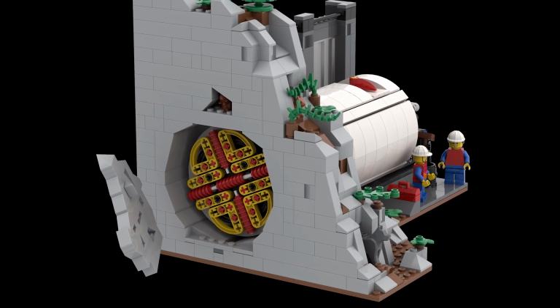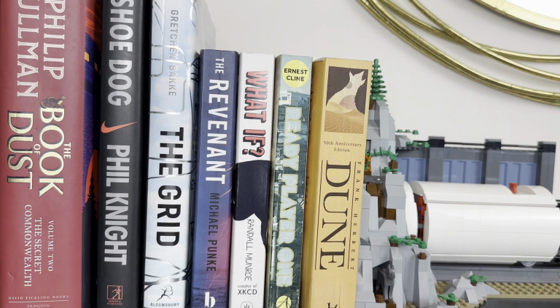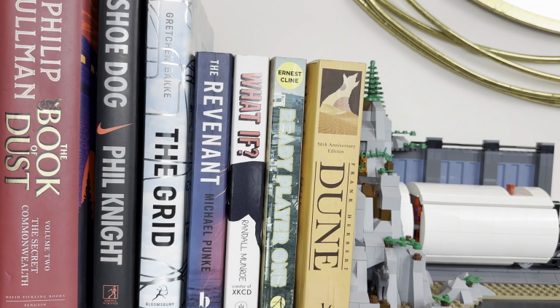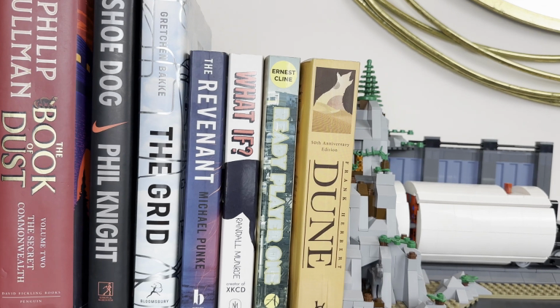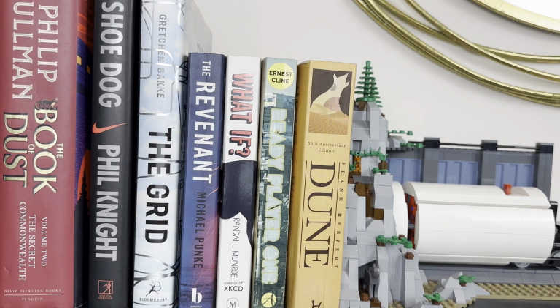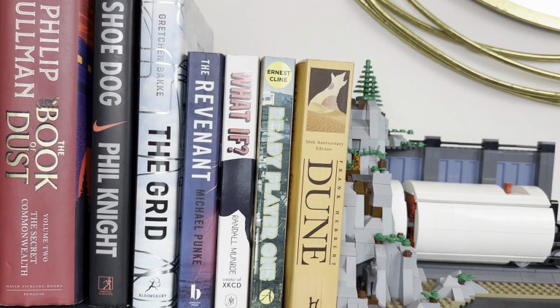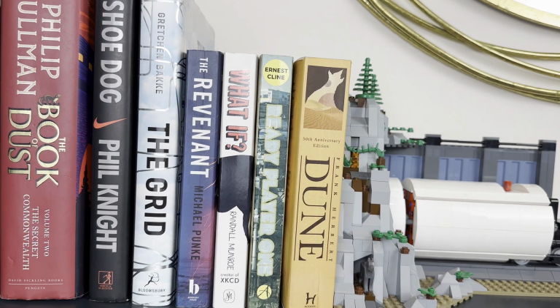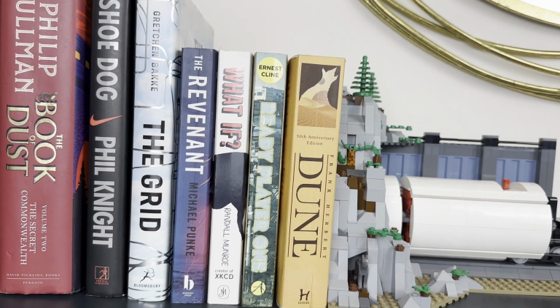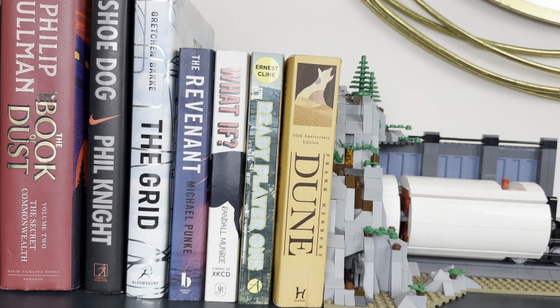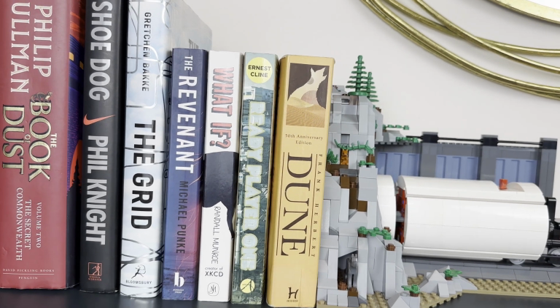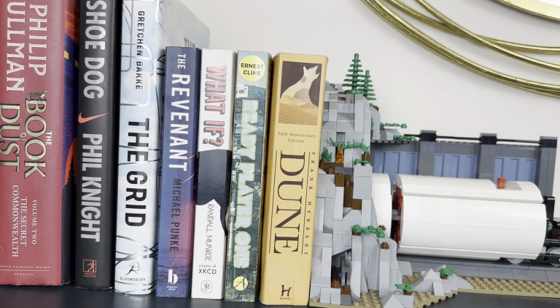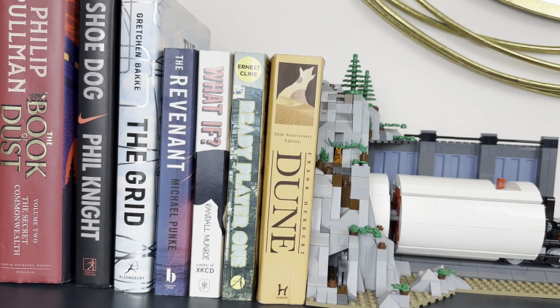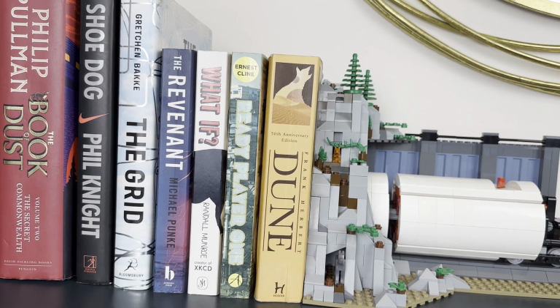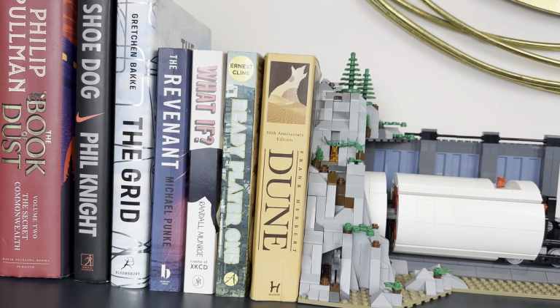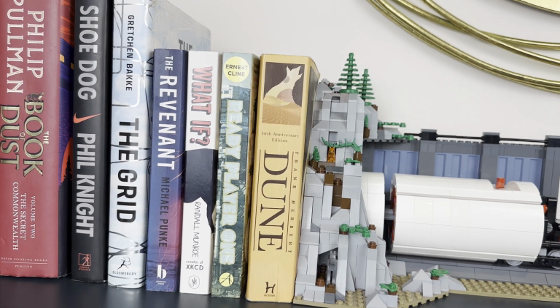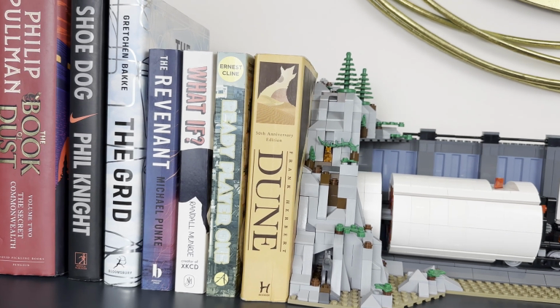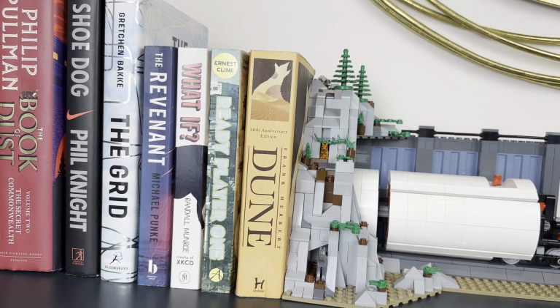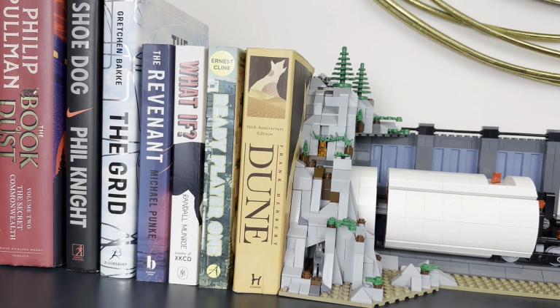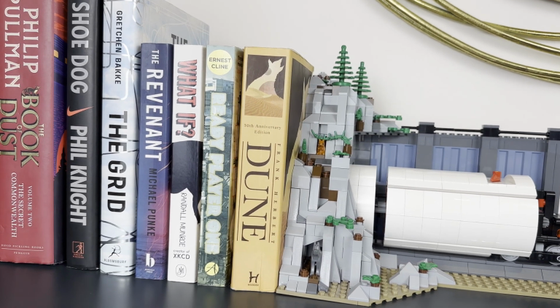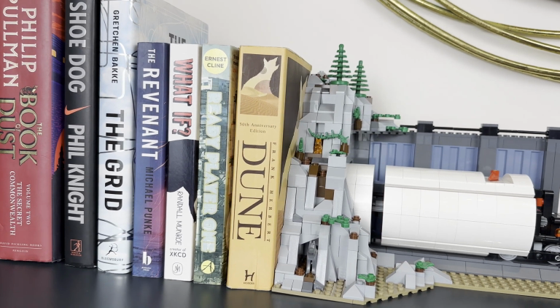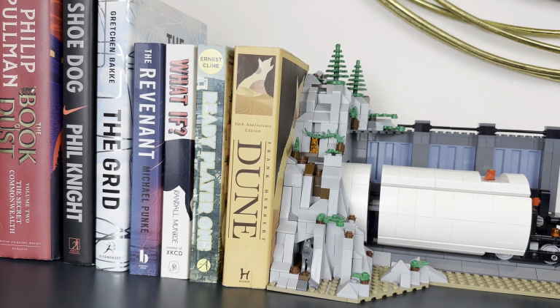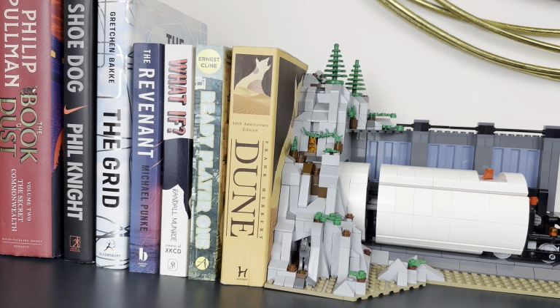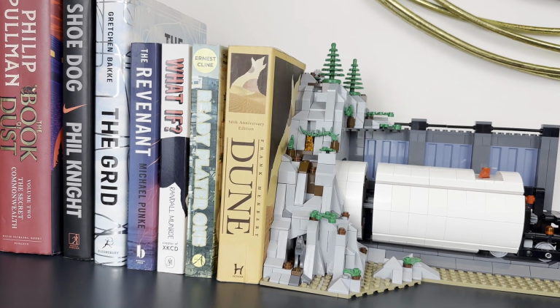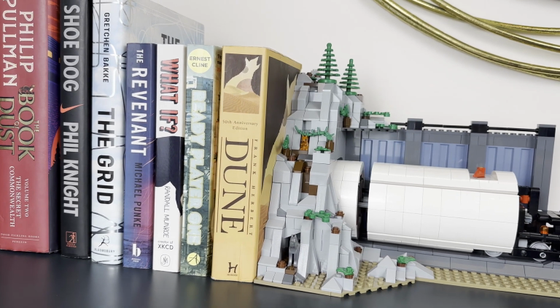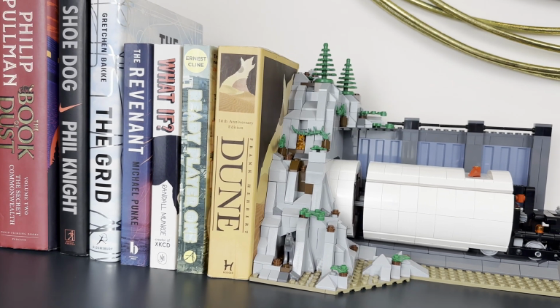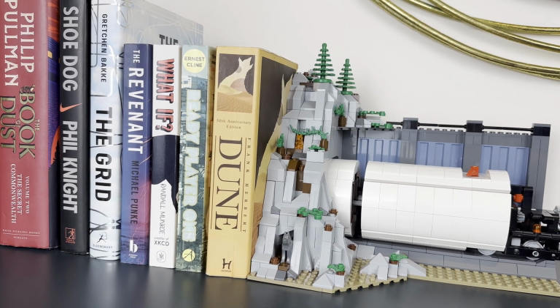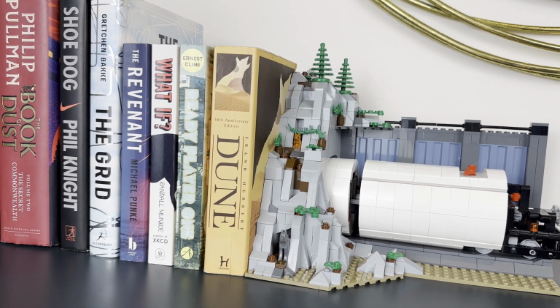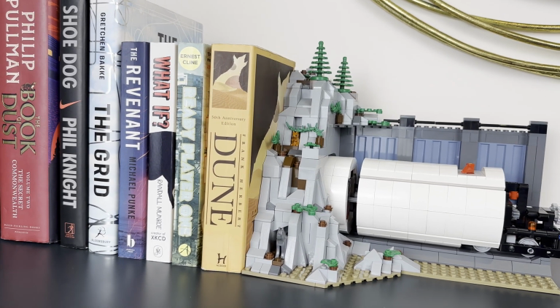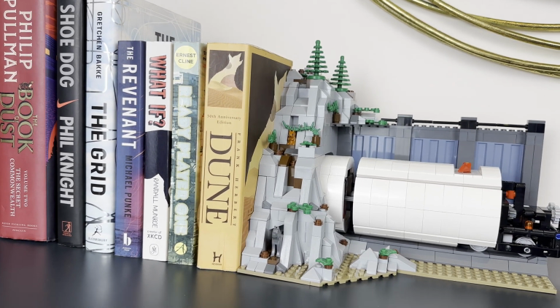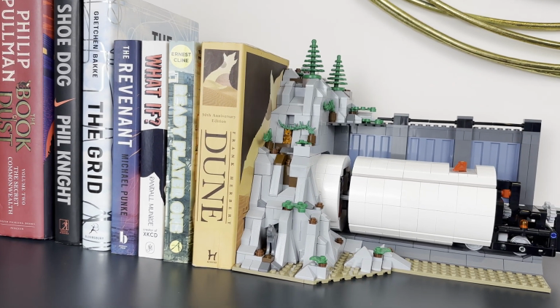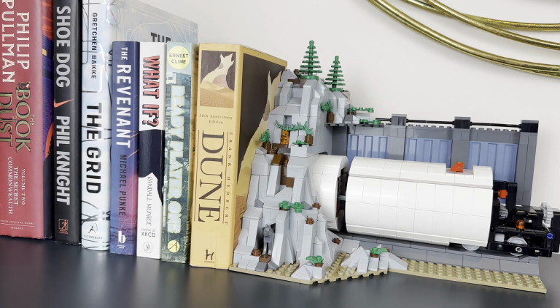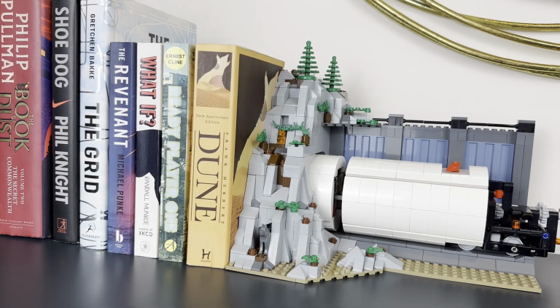I think this set would look great on a desk or bookshelf, where the TBM could look like it's cutting through a stack of books.